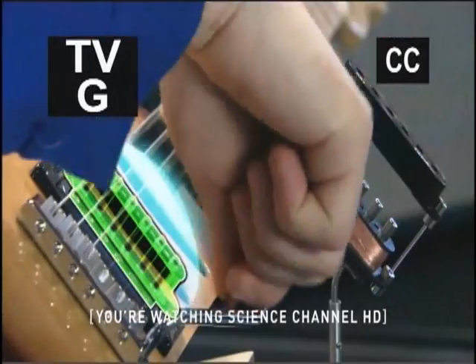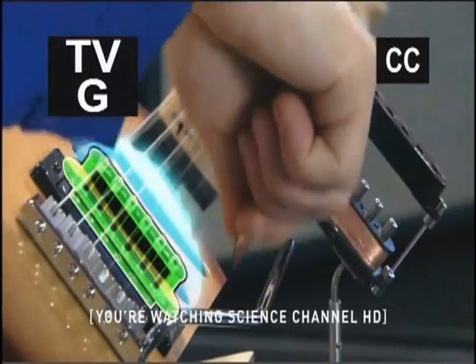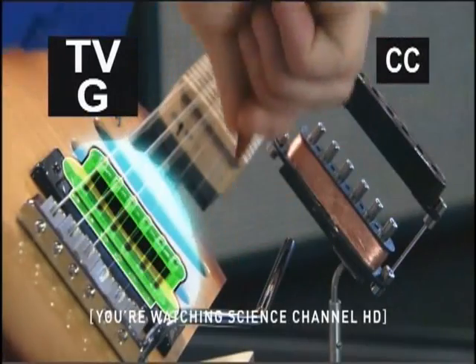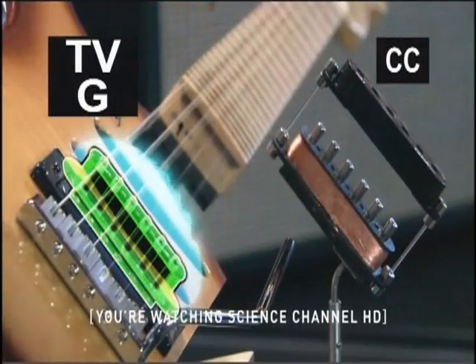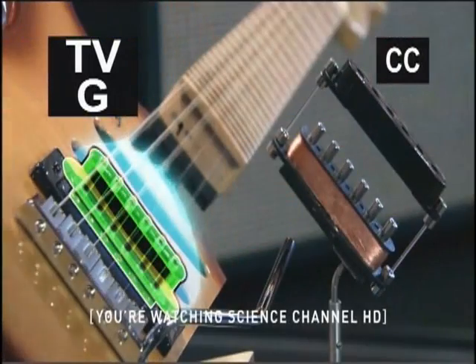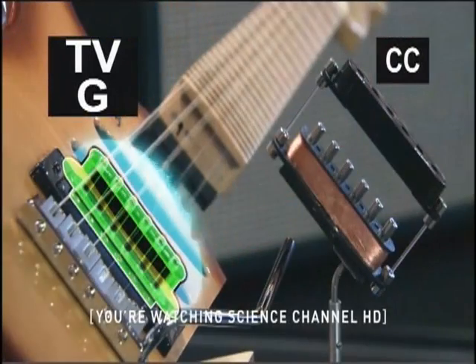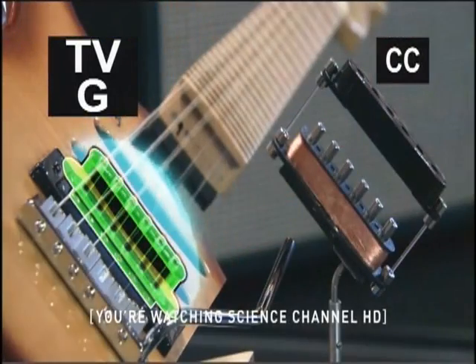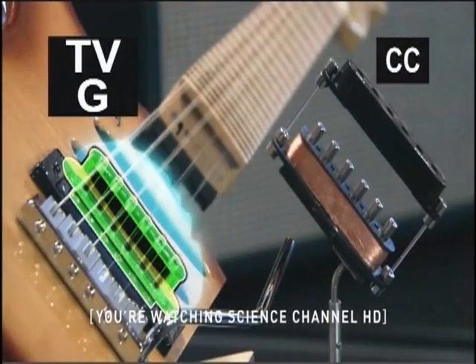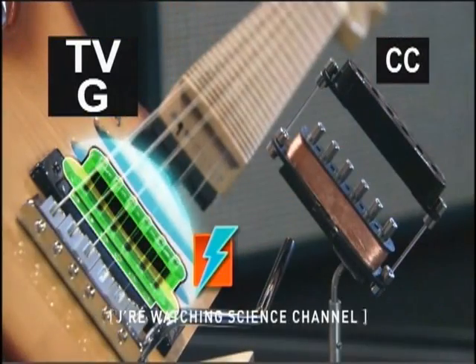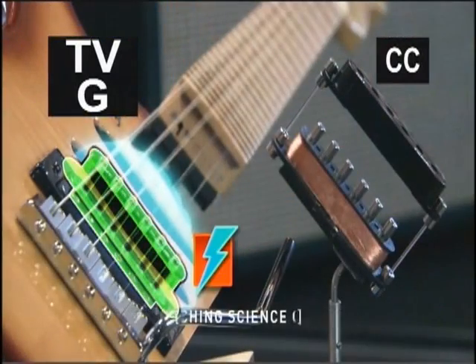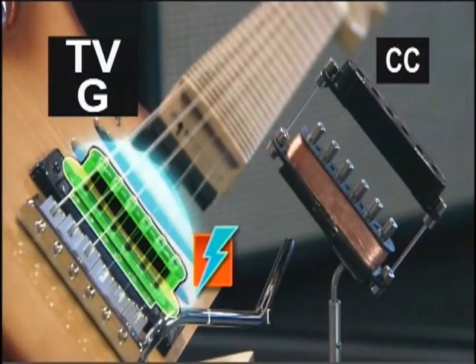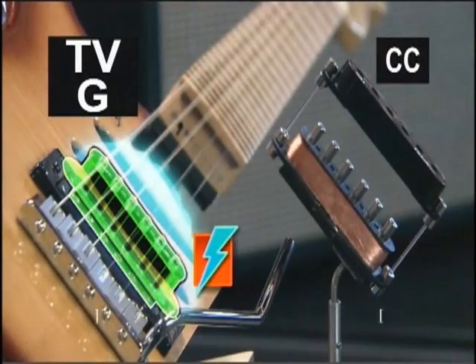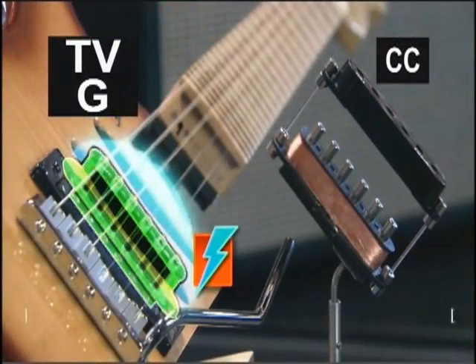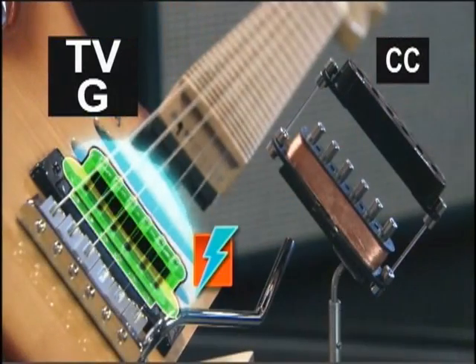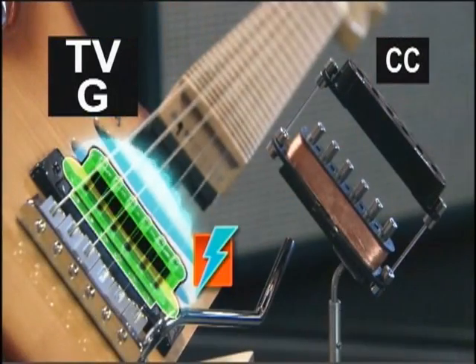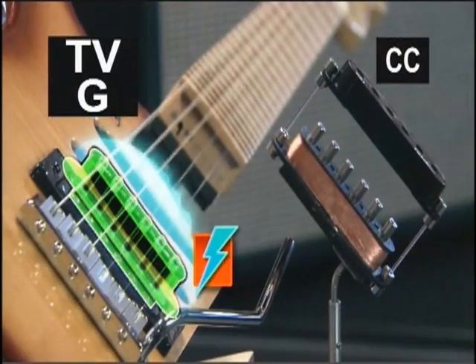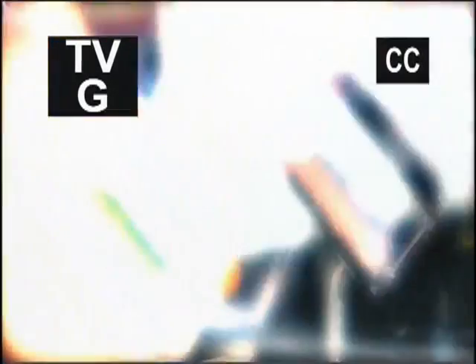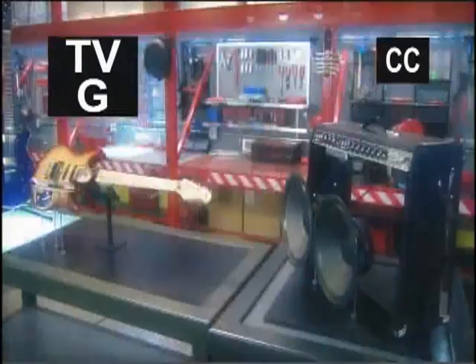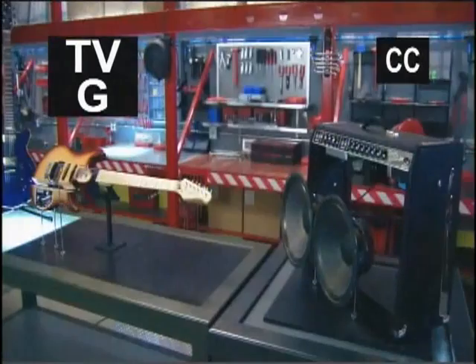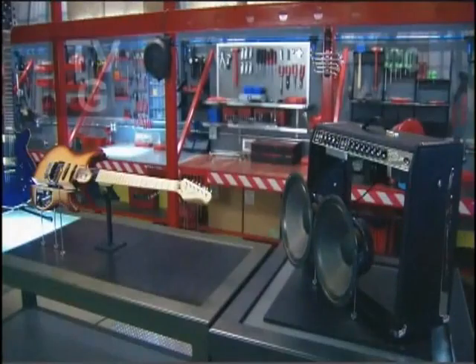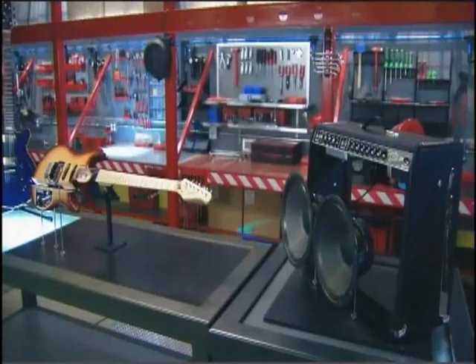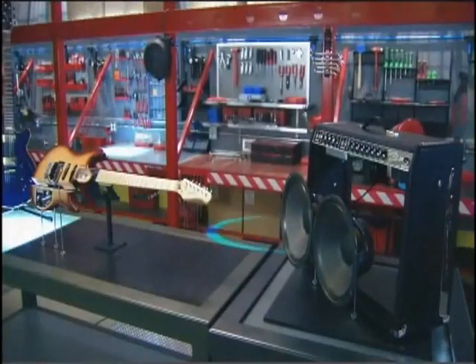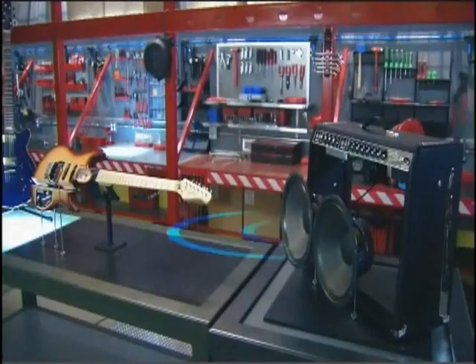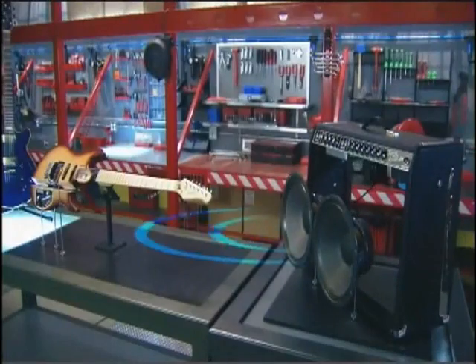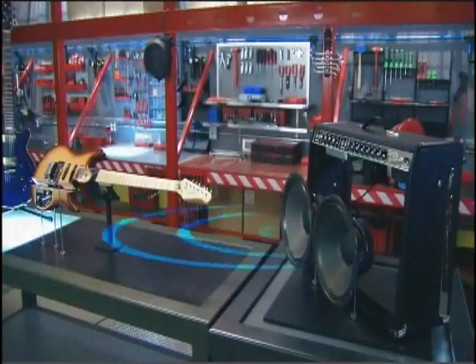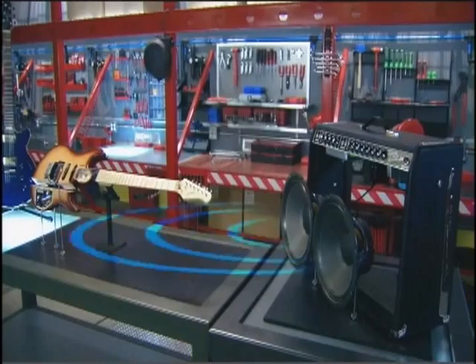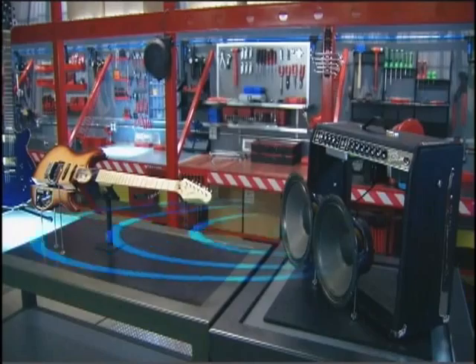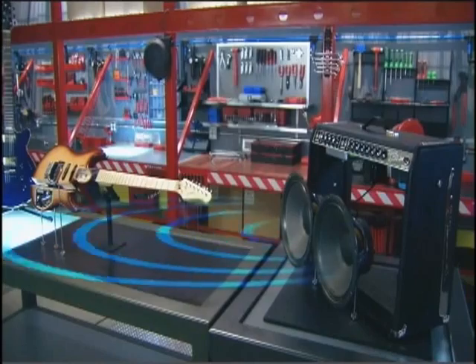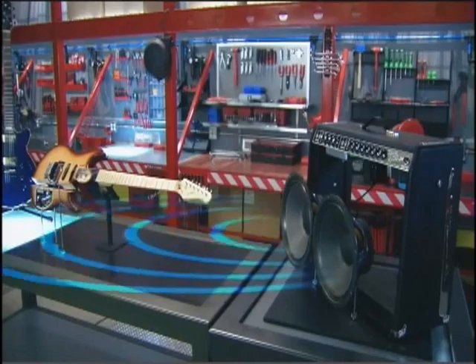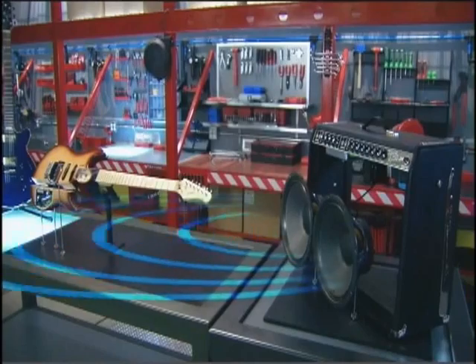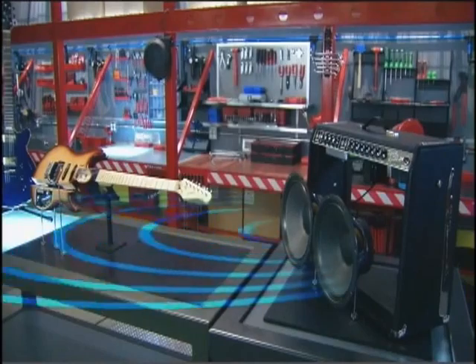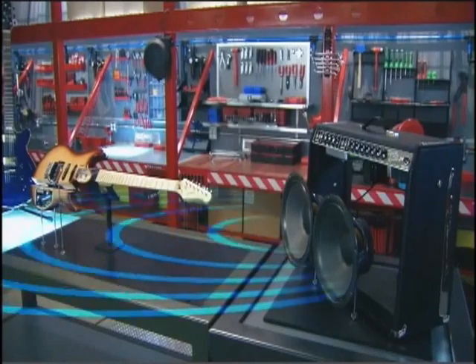Your fingertips help generate electric currents that buzz through the amps. Electricity never rocks so hard.